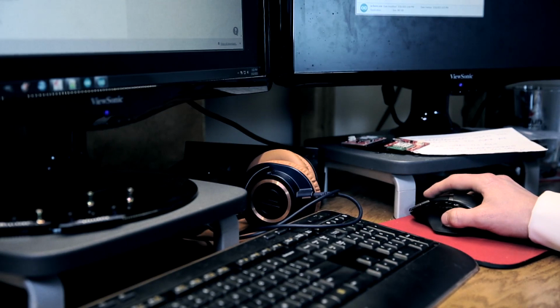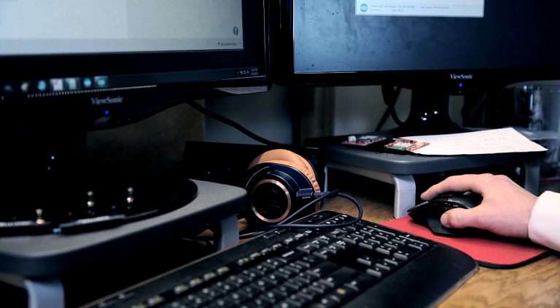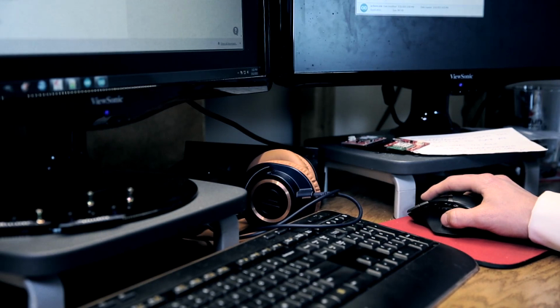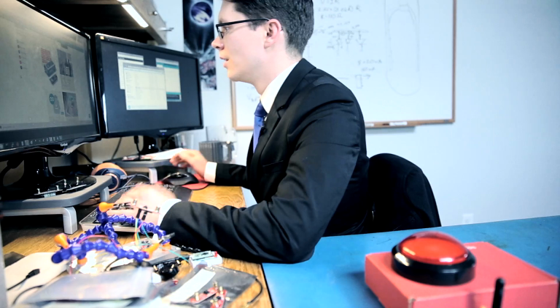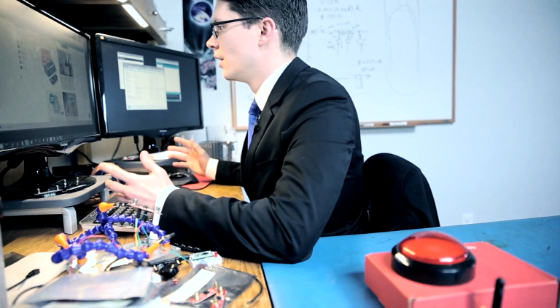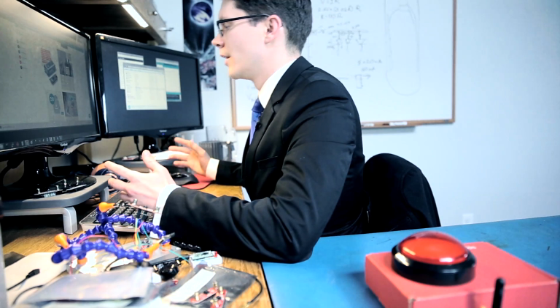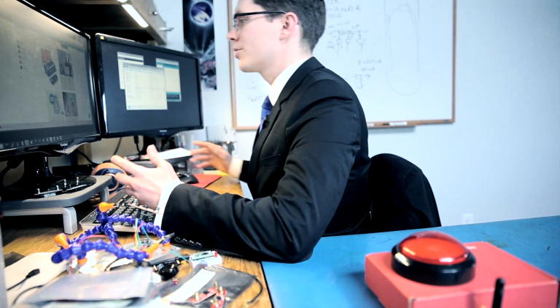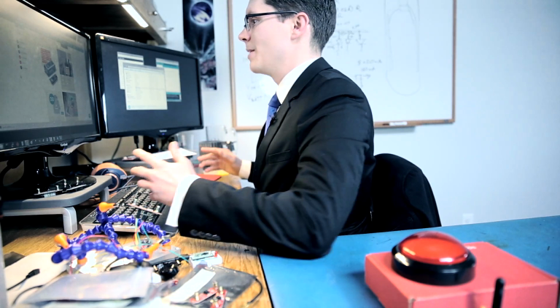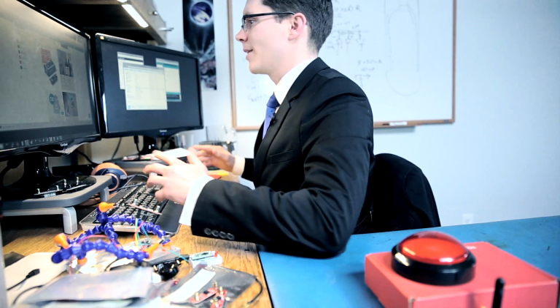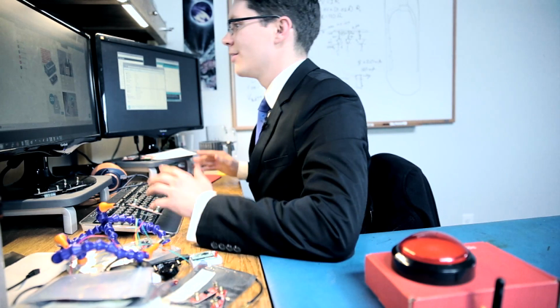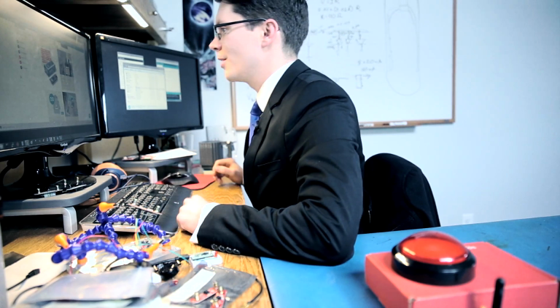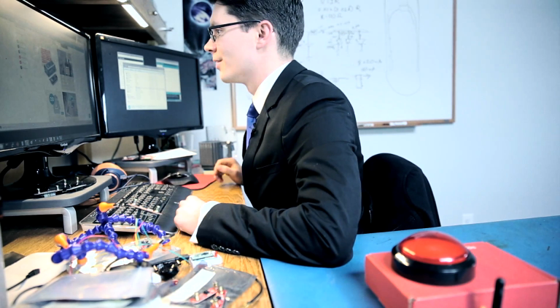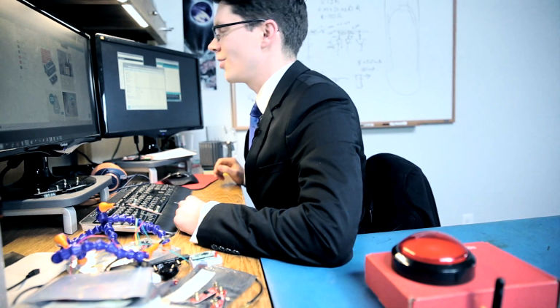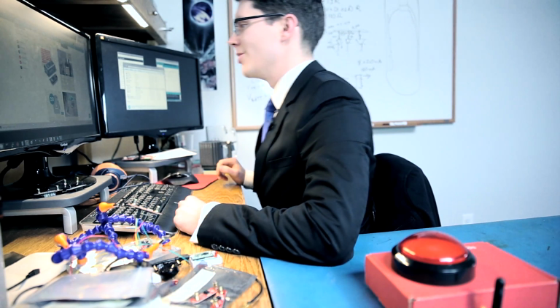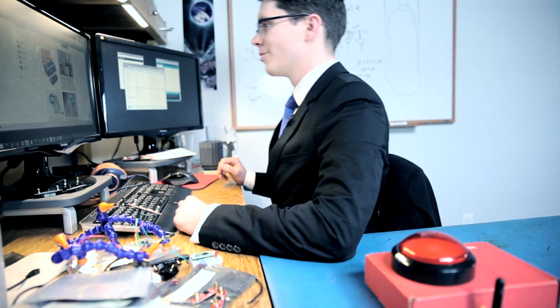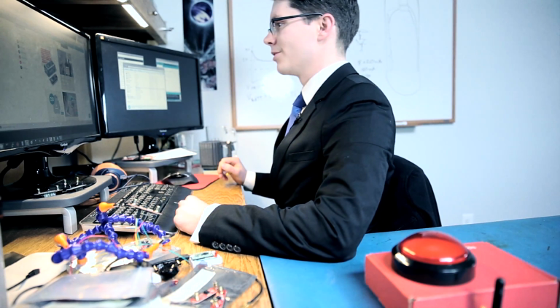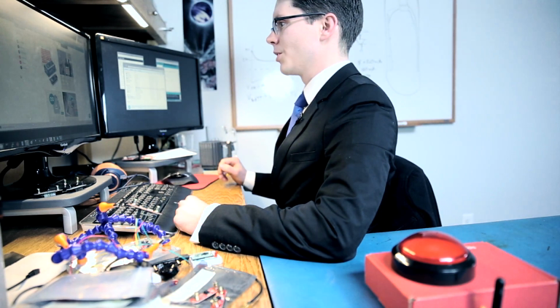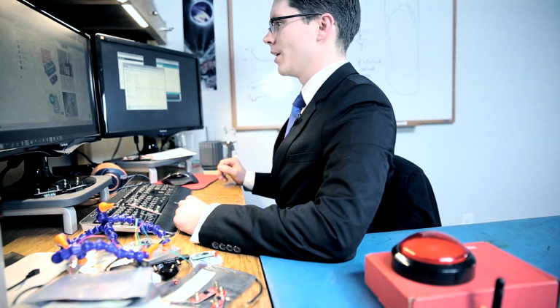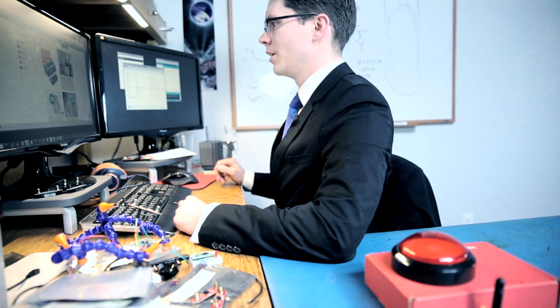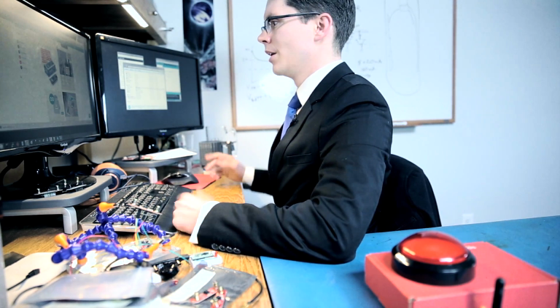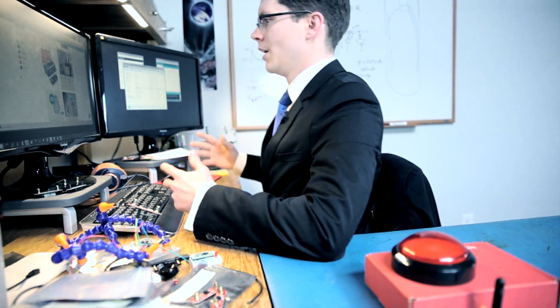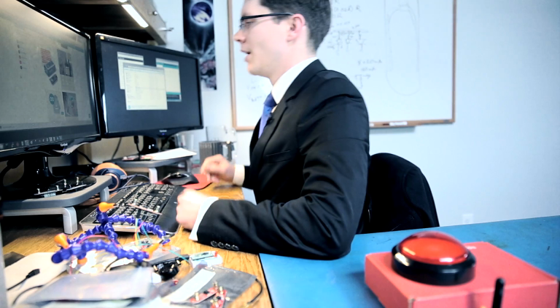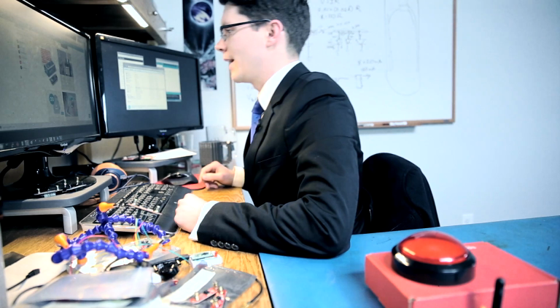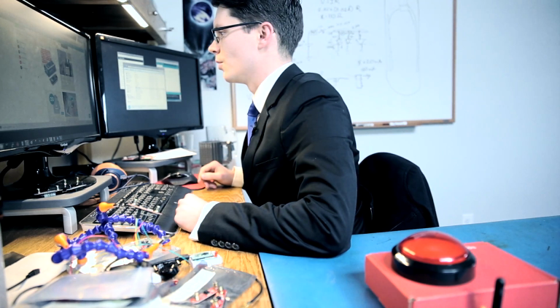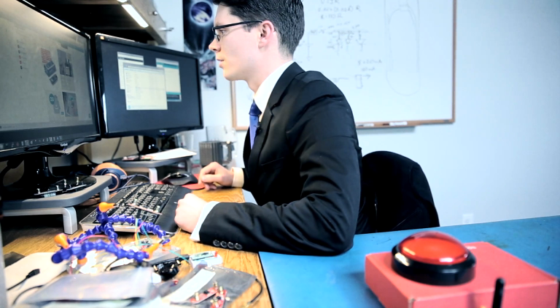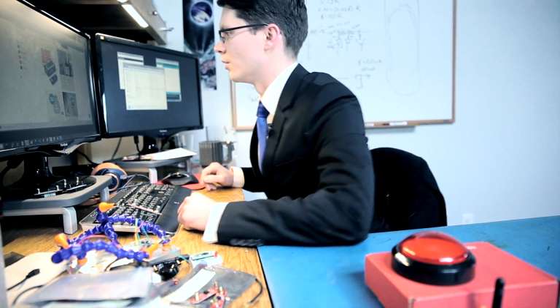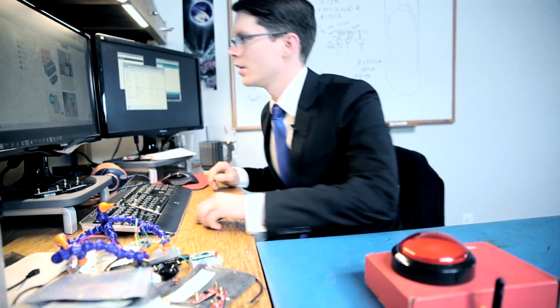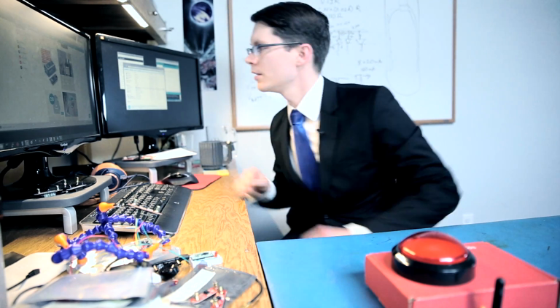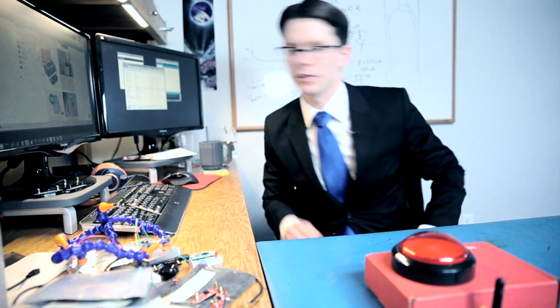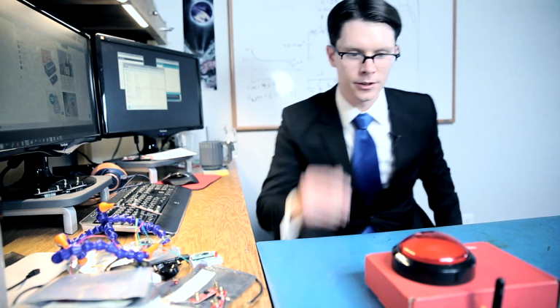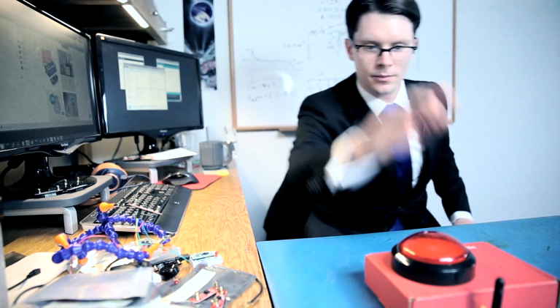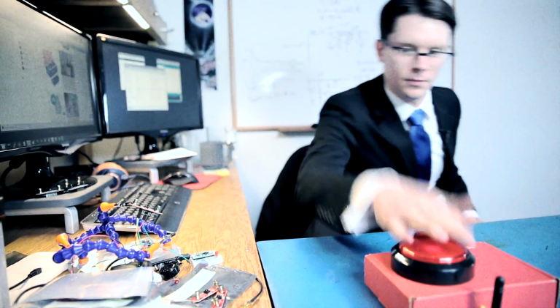Oh no! It looks like people are having trouble installing the new version of Arduino. I can't do this alone!